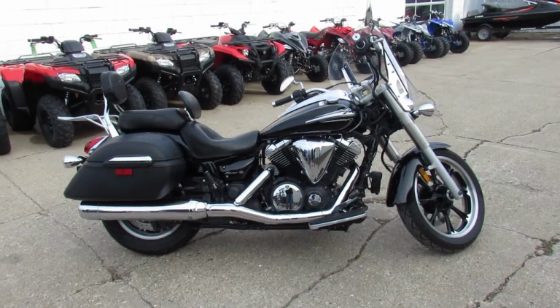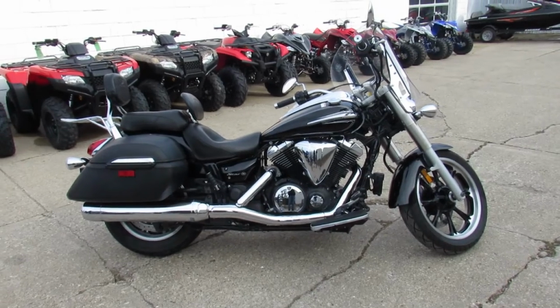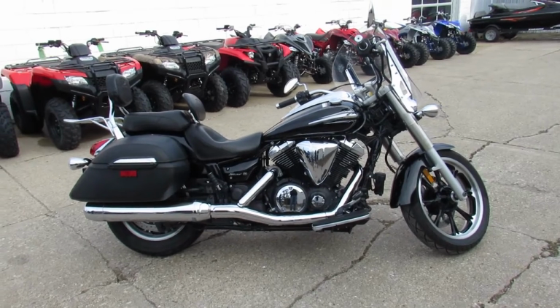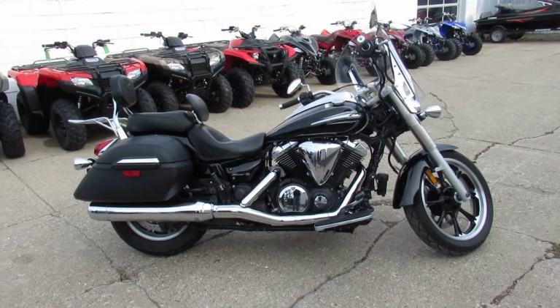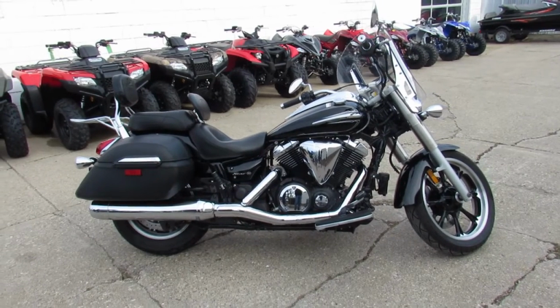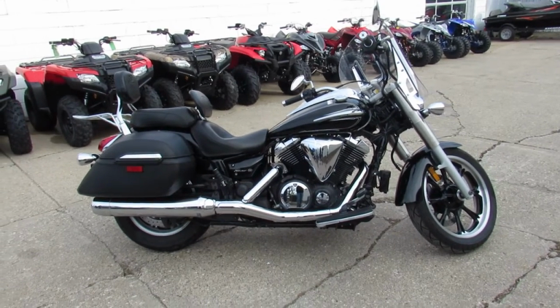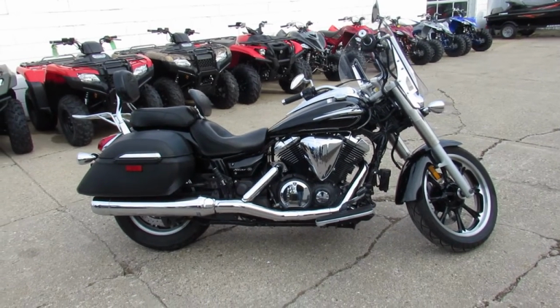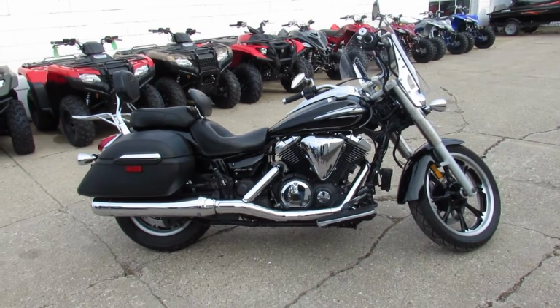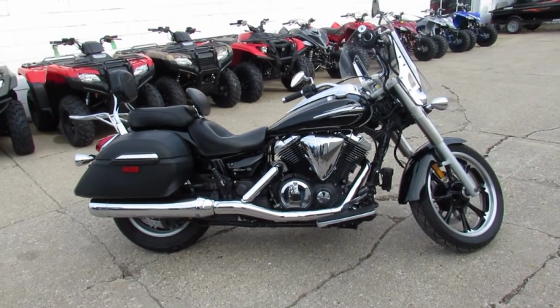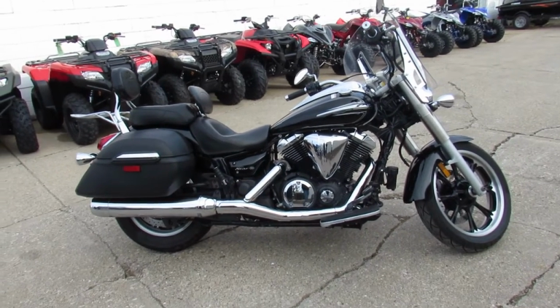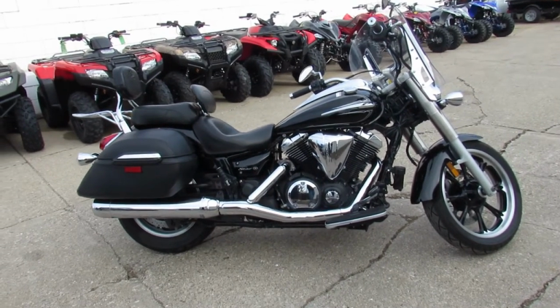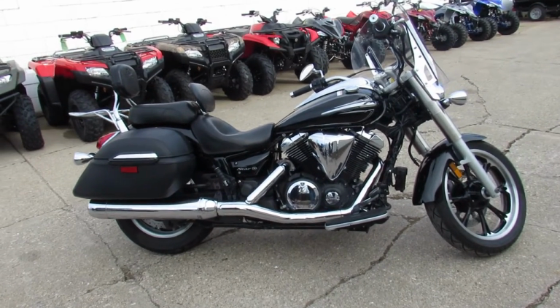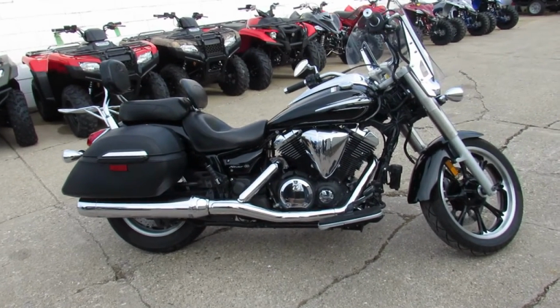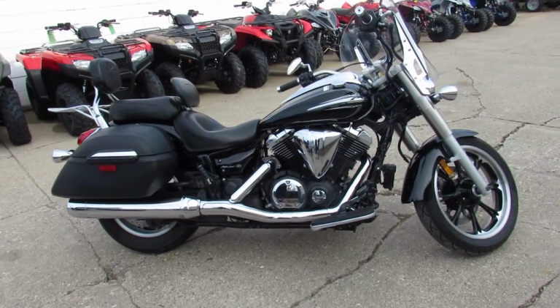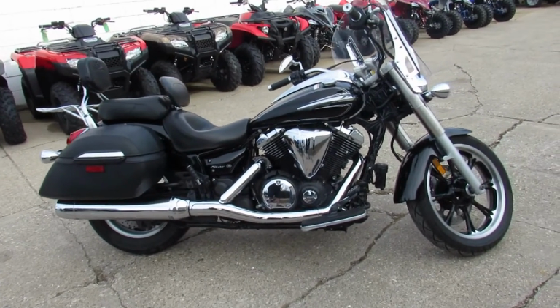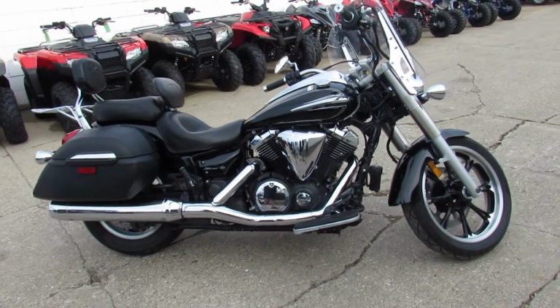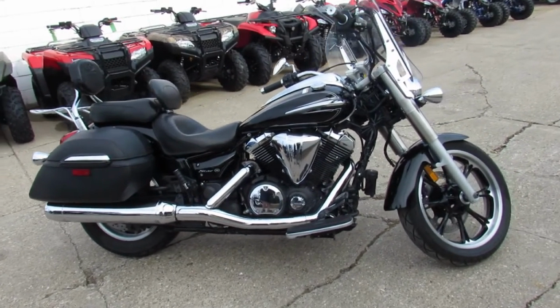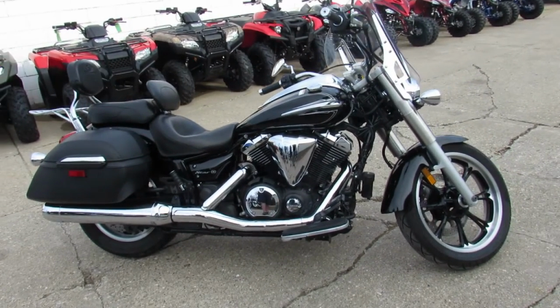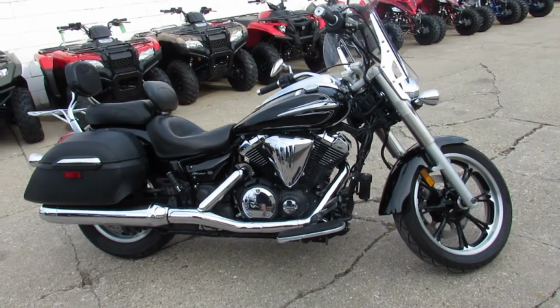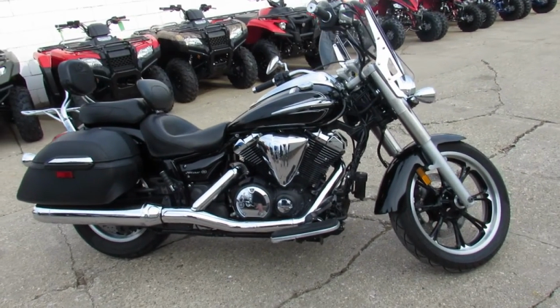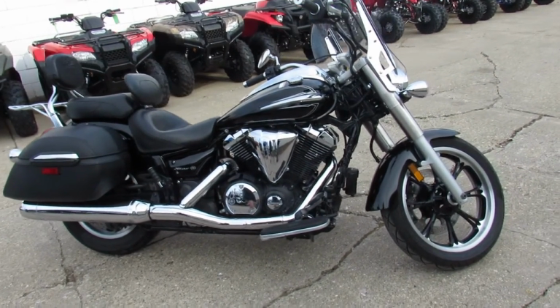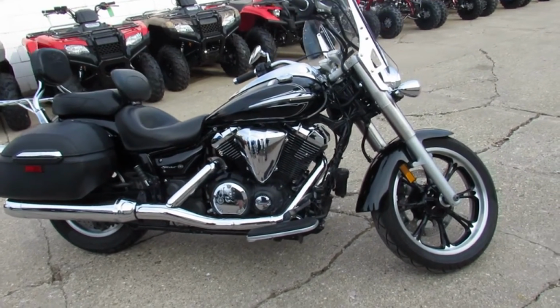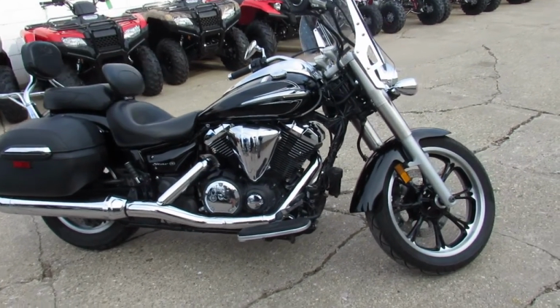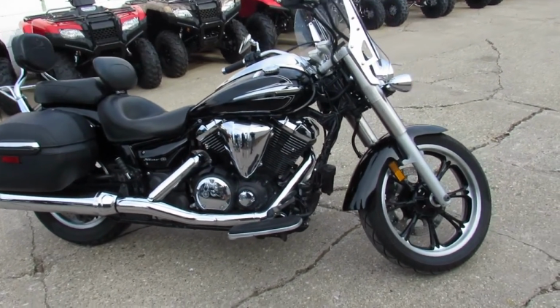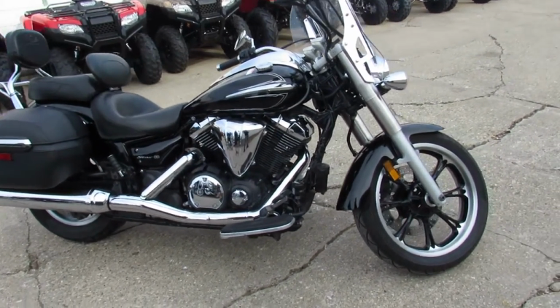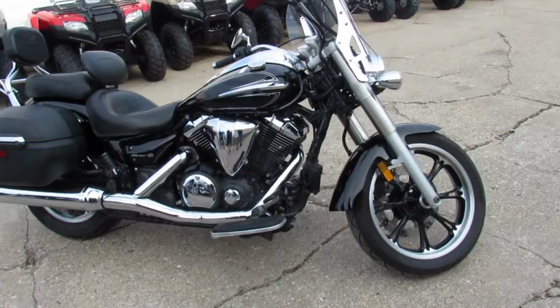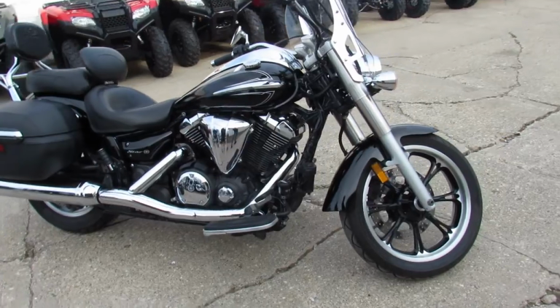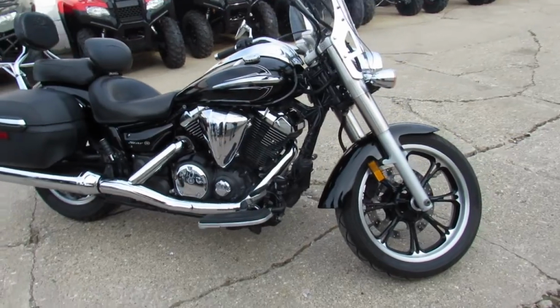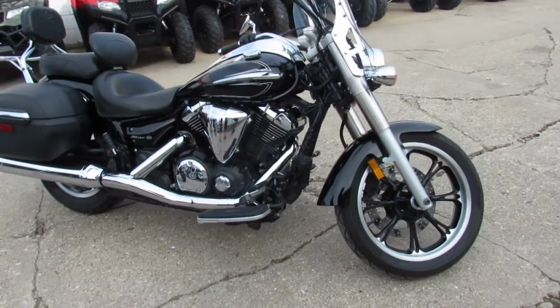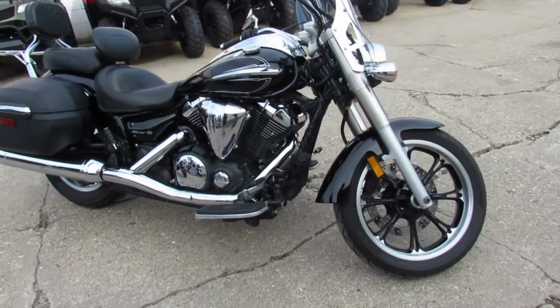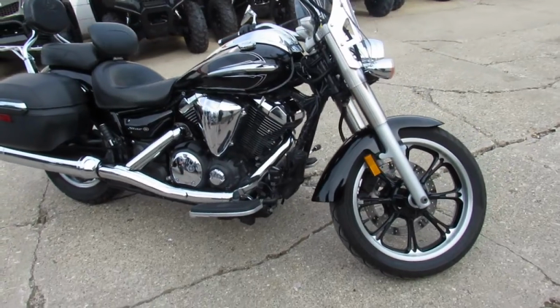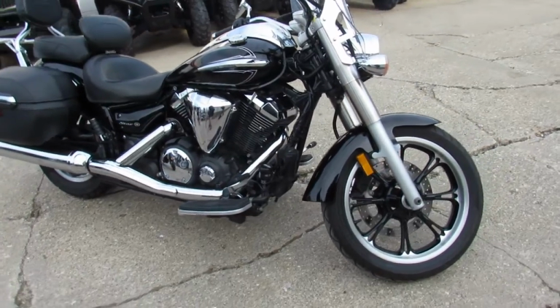Hey guys, it's ApprovalPowerSports.com here. Over 600 used bikes in the showroom for sale.